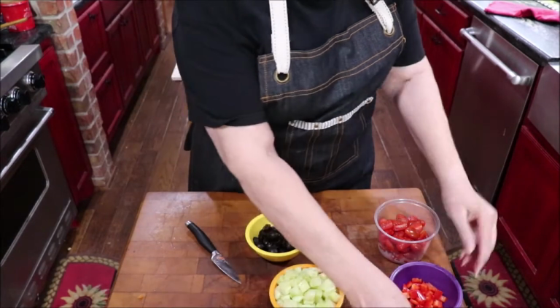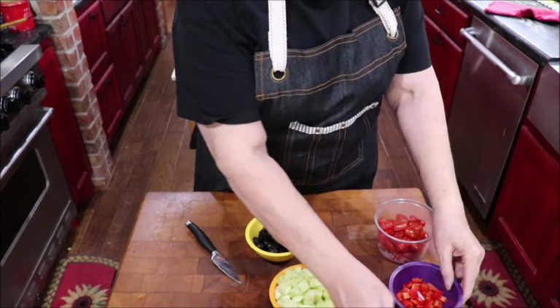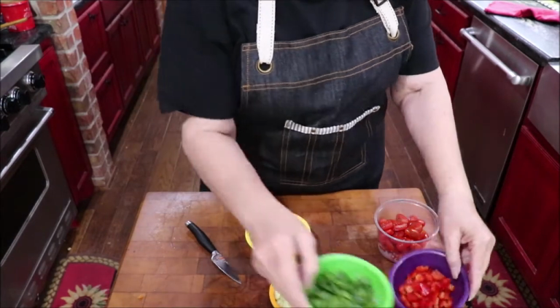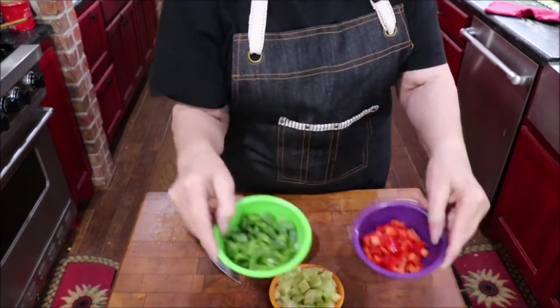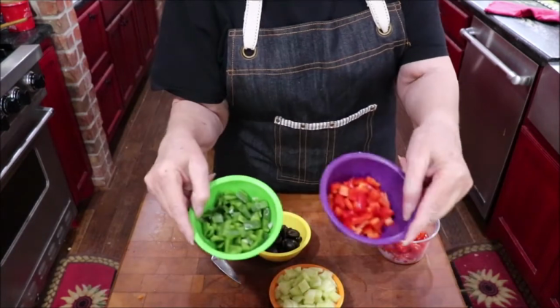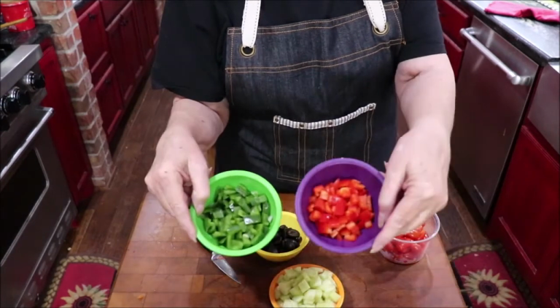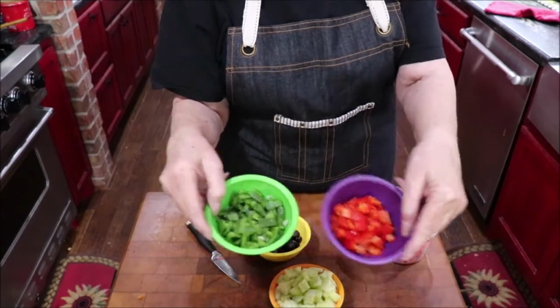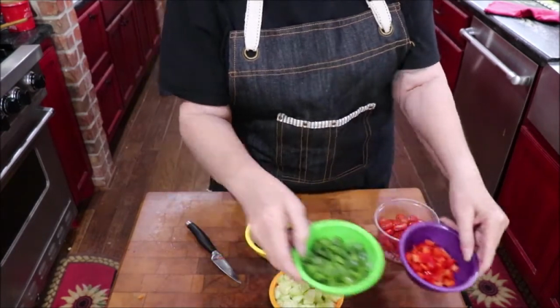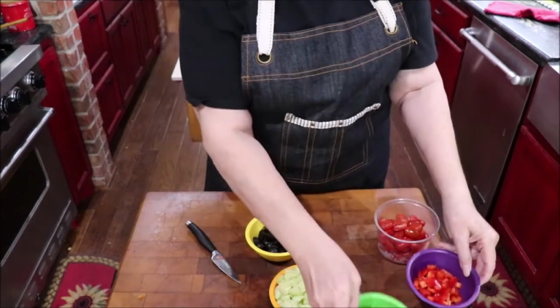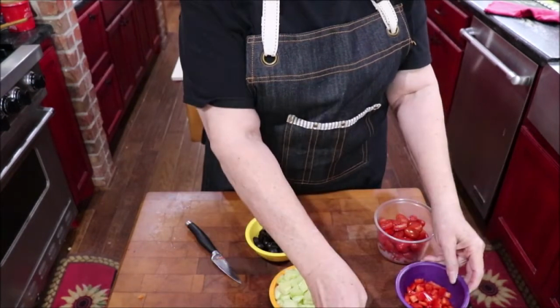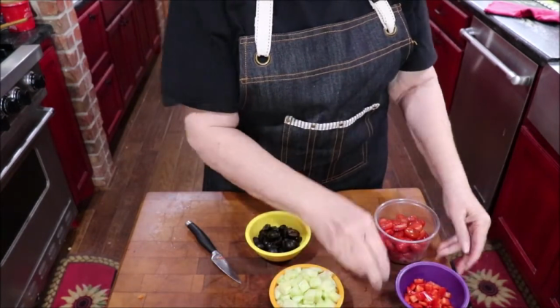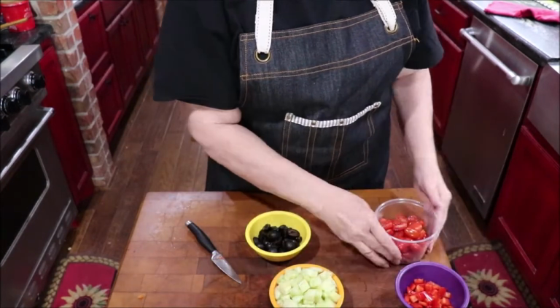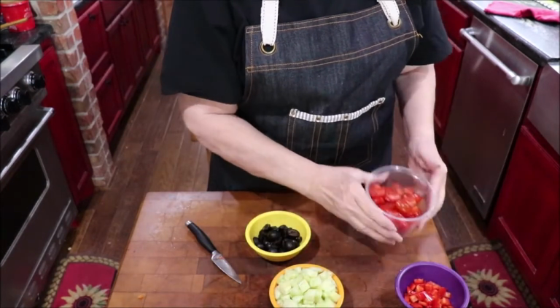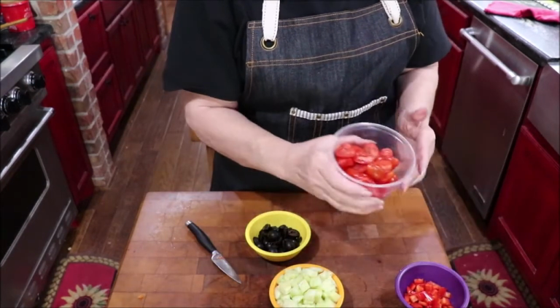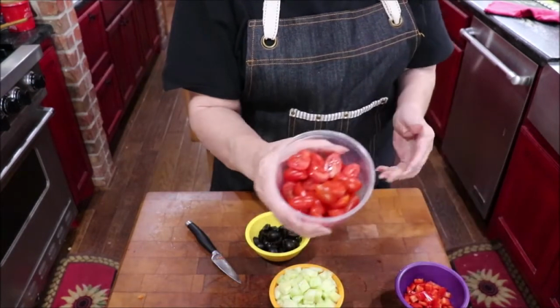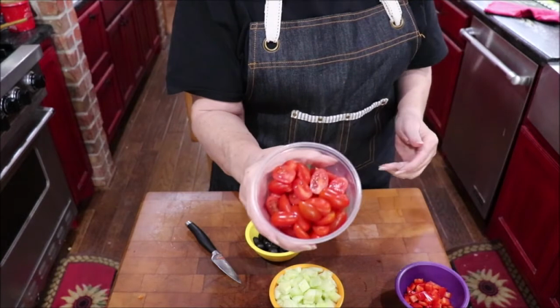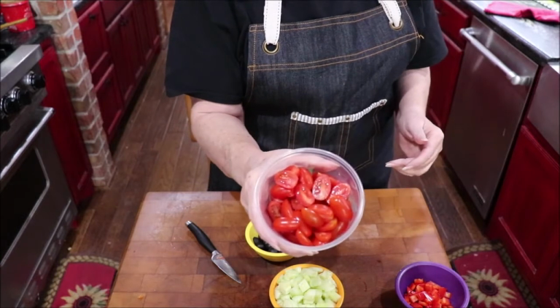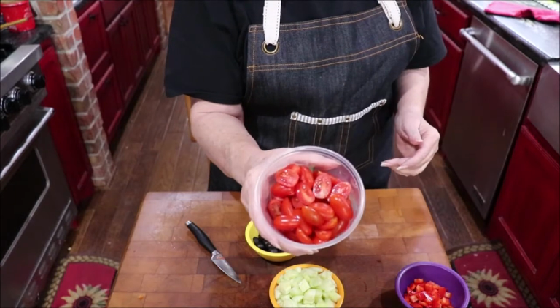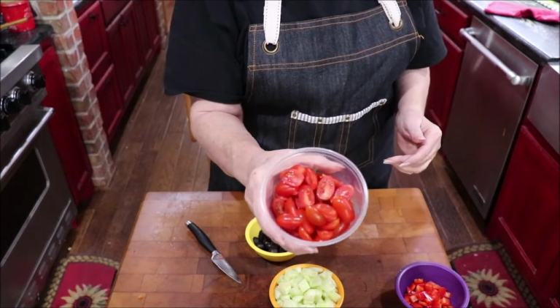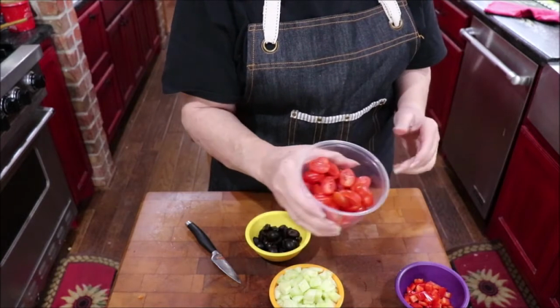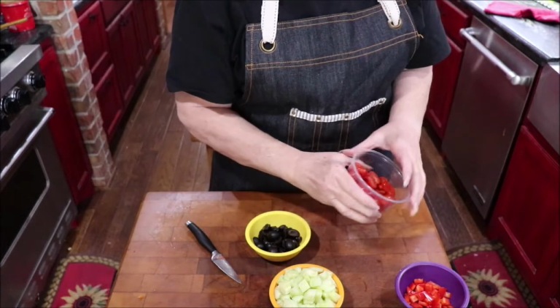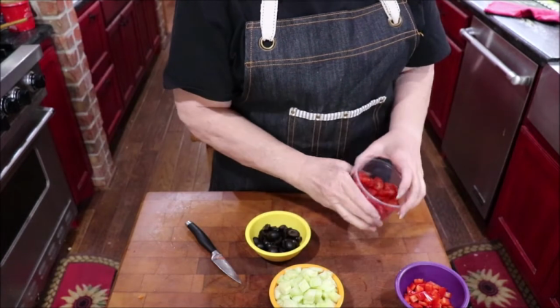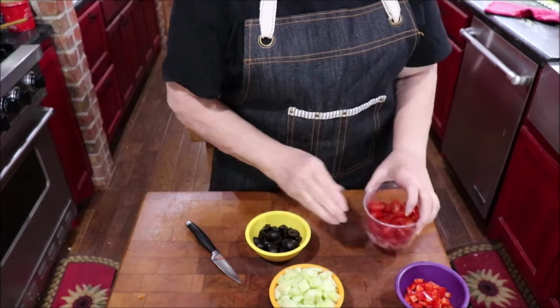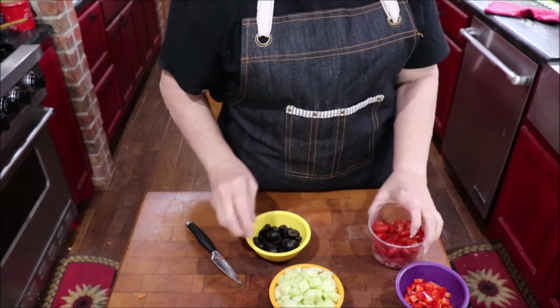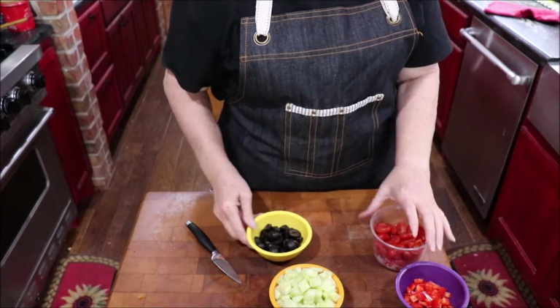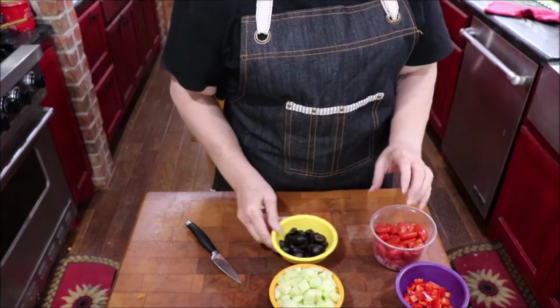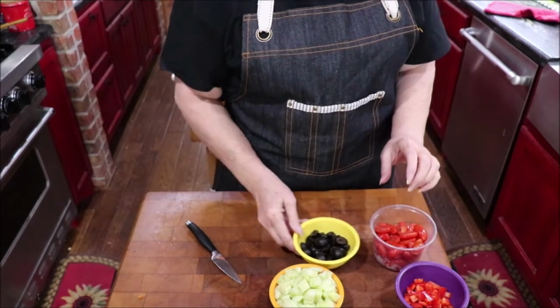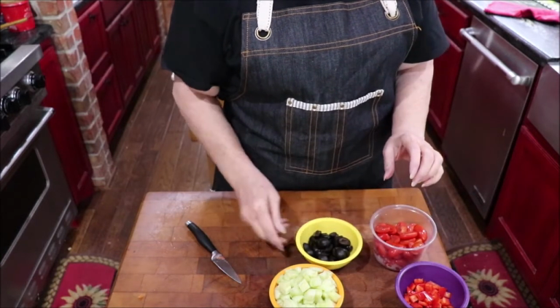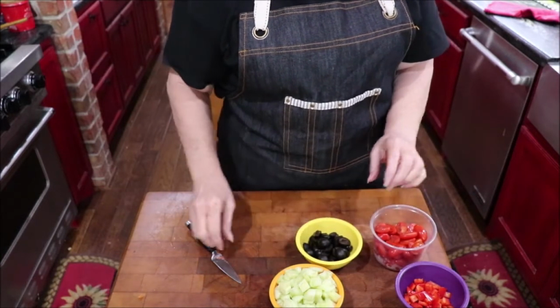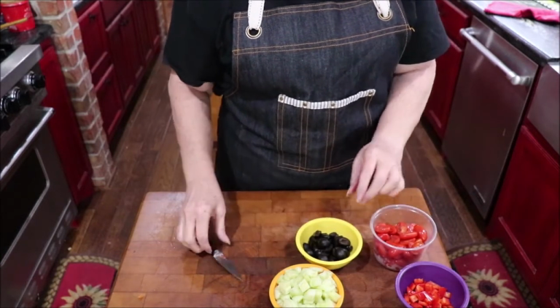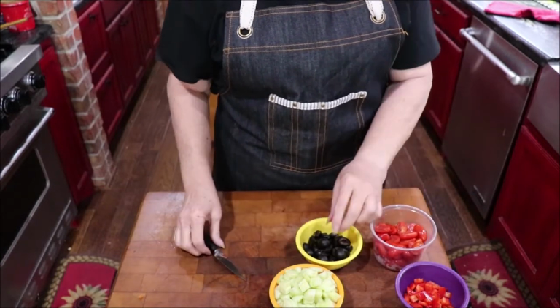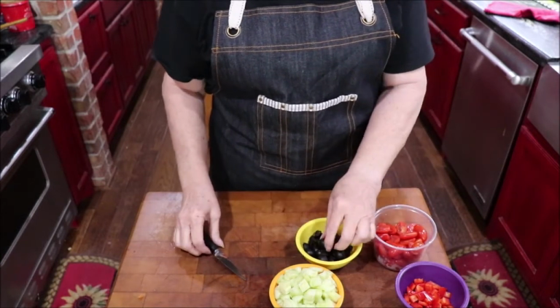I've also got cucumber, red and green bell peppers, and some cherry tomatoes that I've halved.